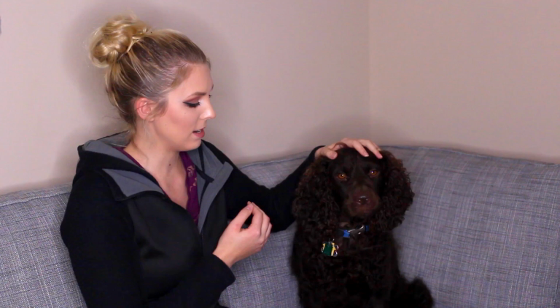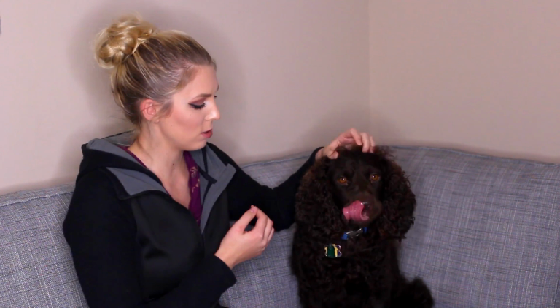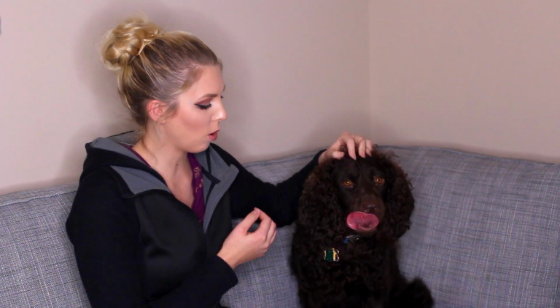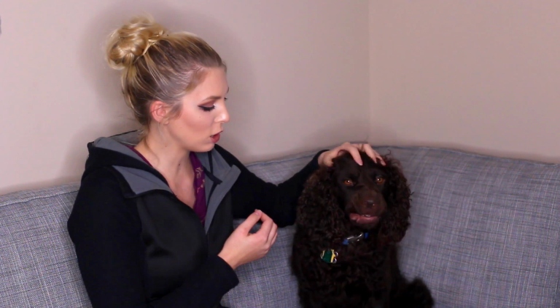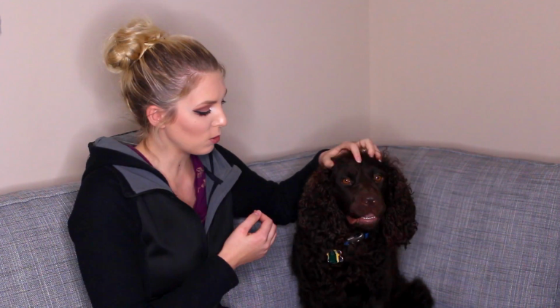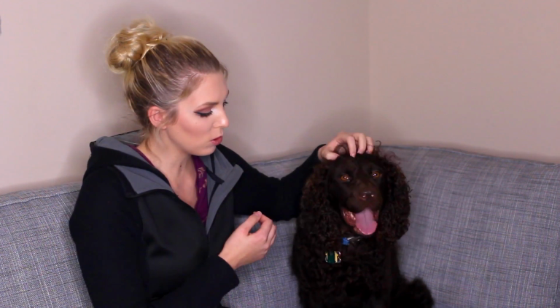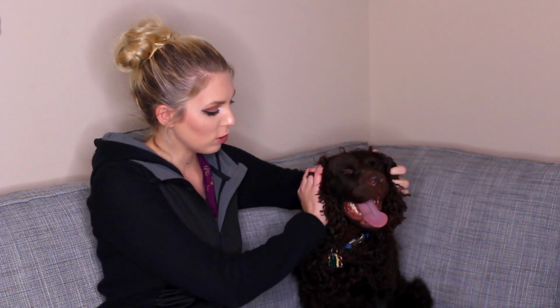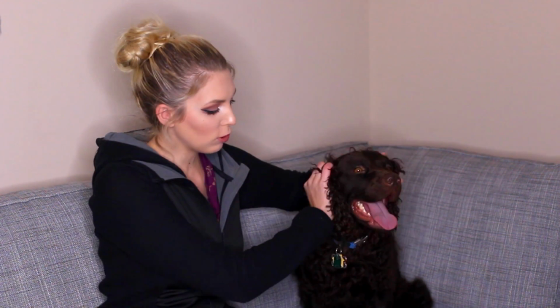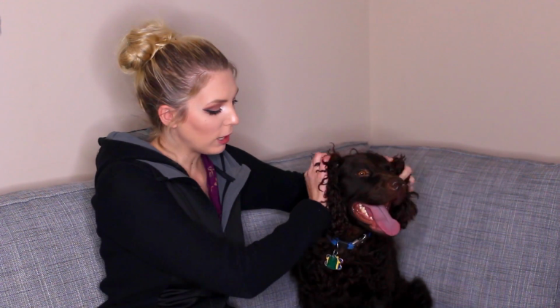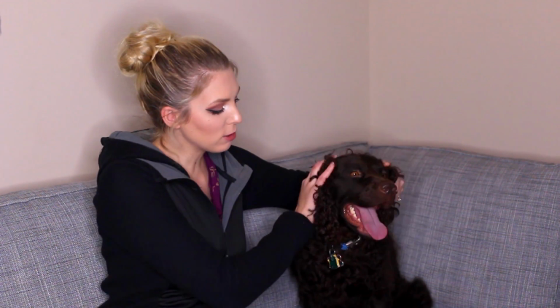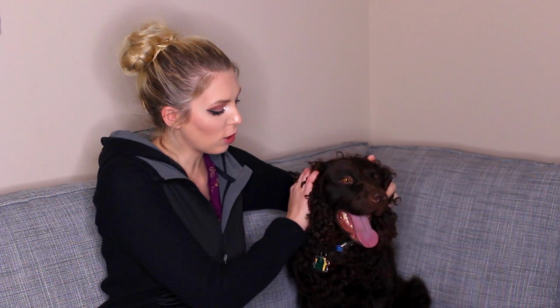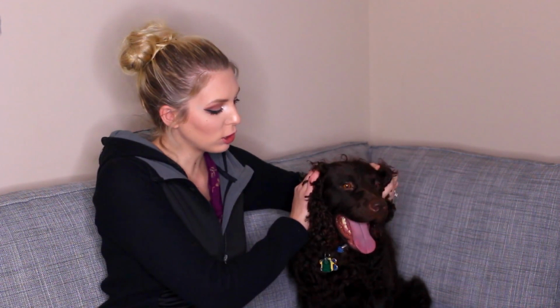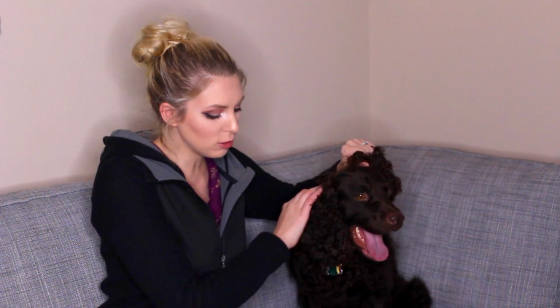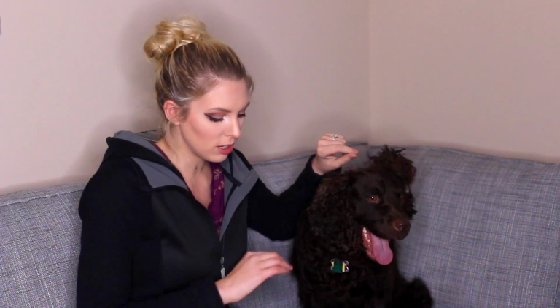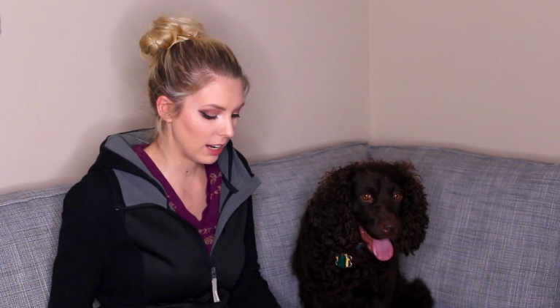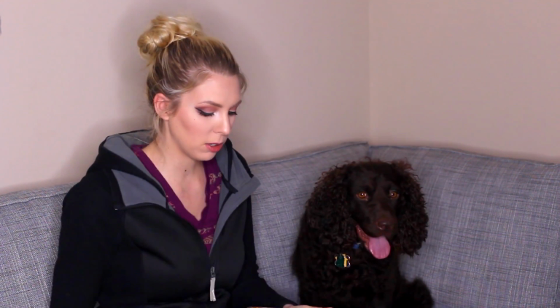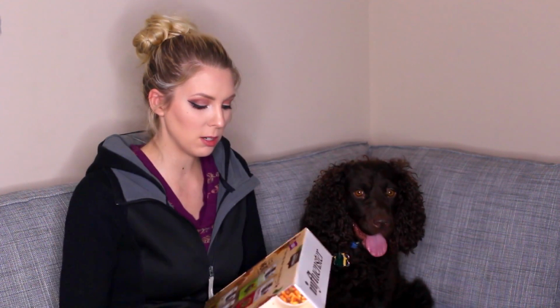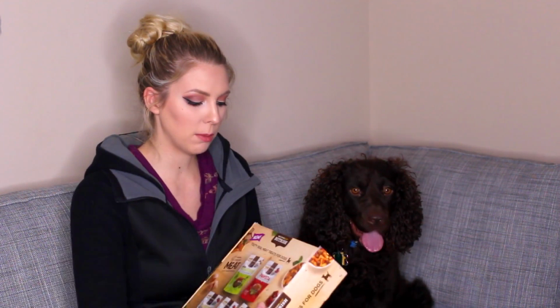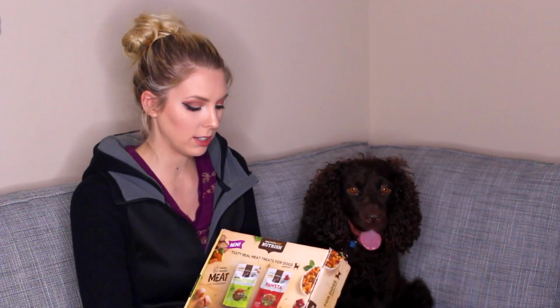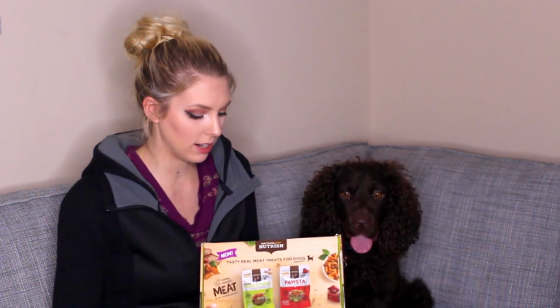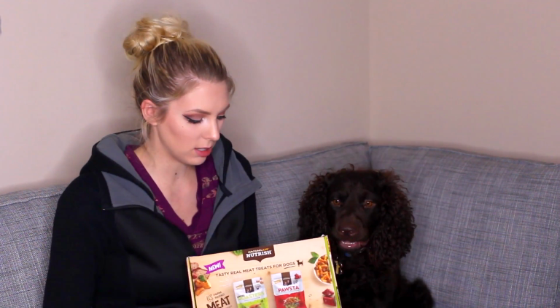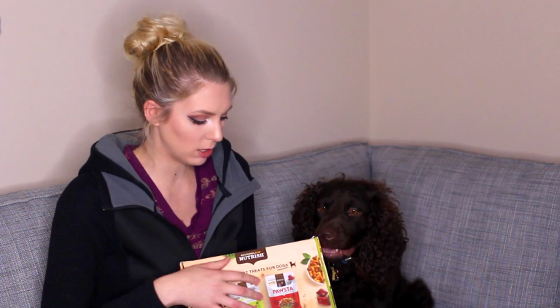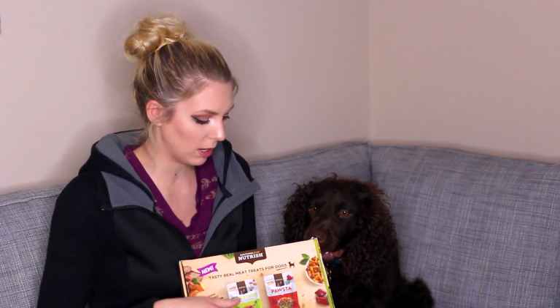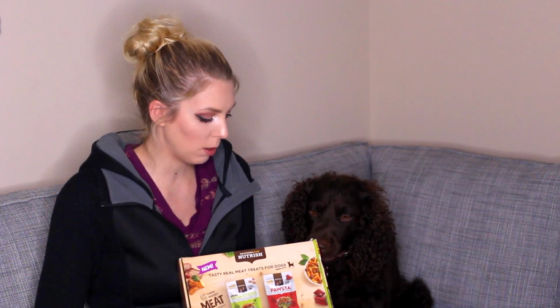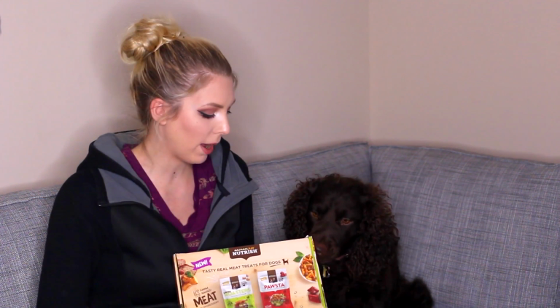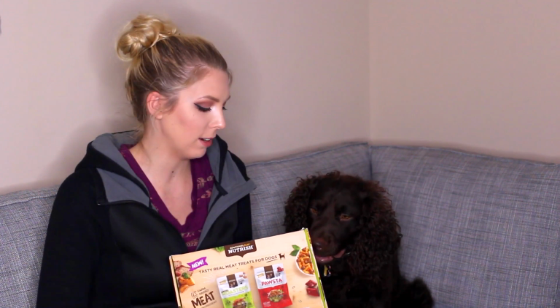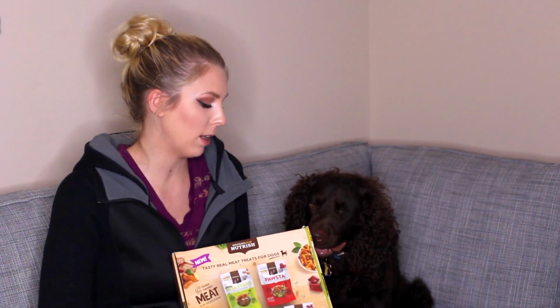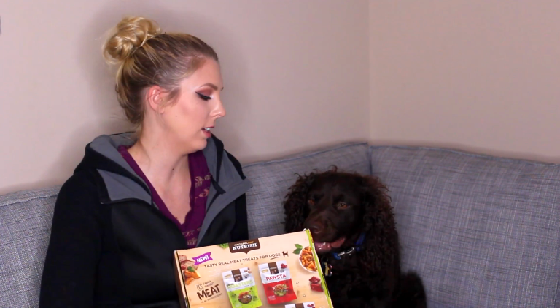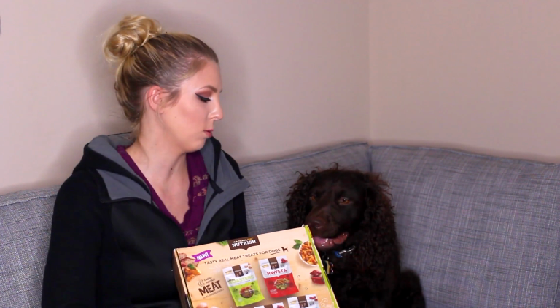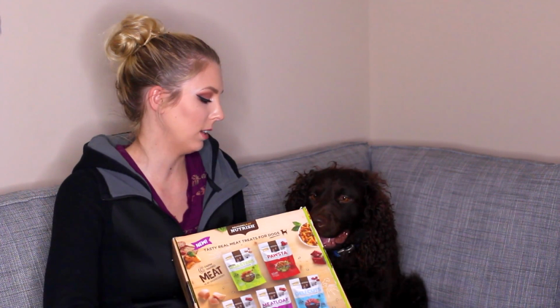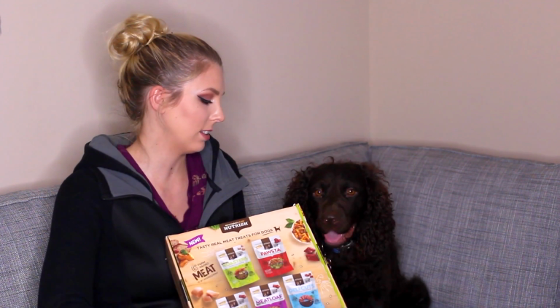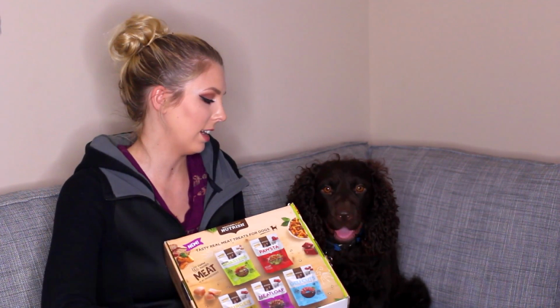Isn't he so cute? His little fluffy ears, so cute. Today we're going to be unboxing this Rachael Ray Treat Box, and Riley is really excited.